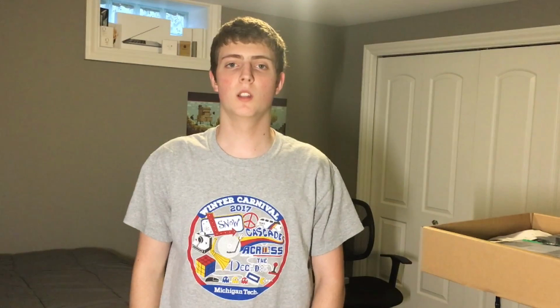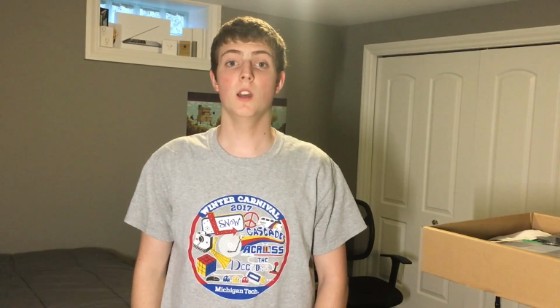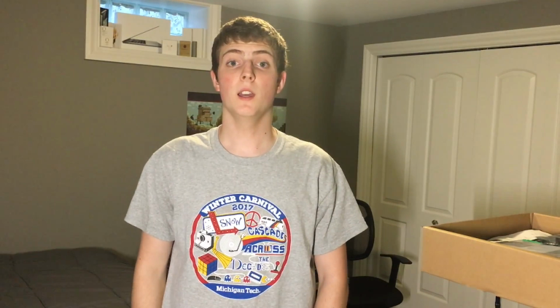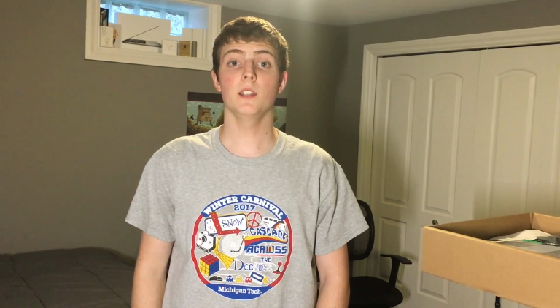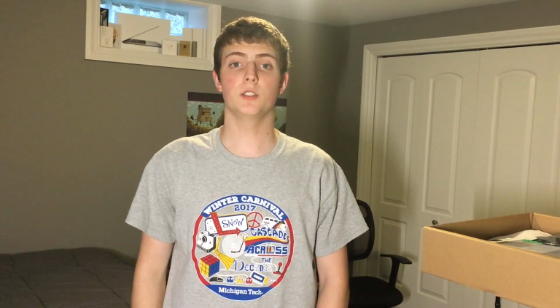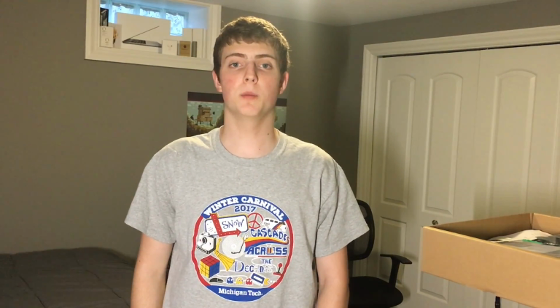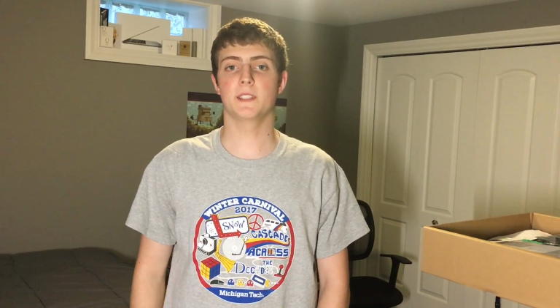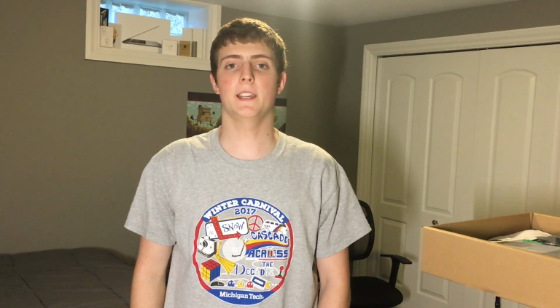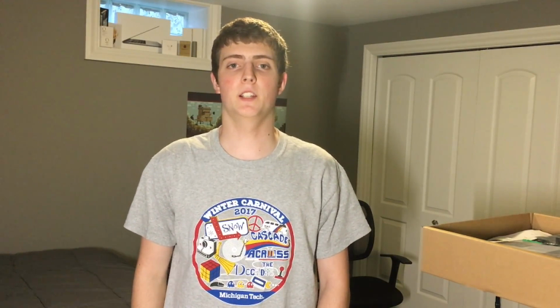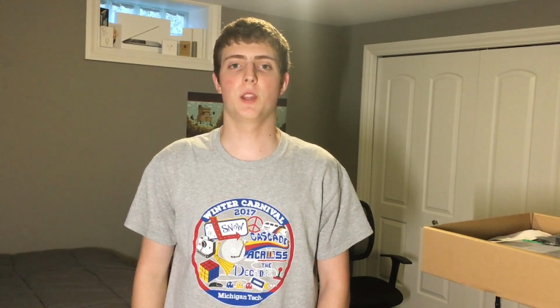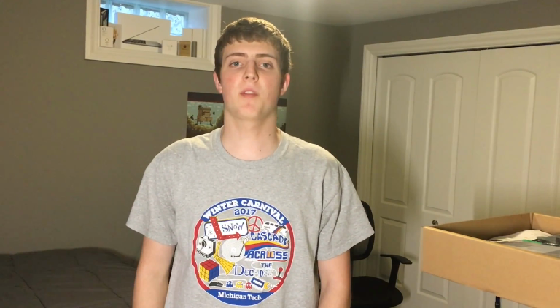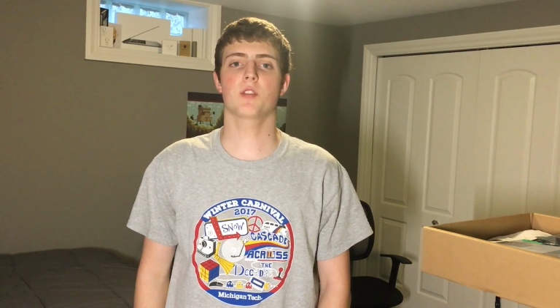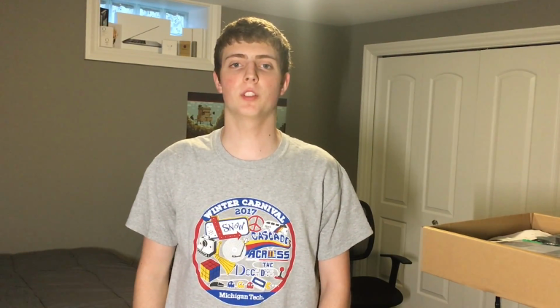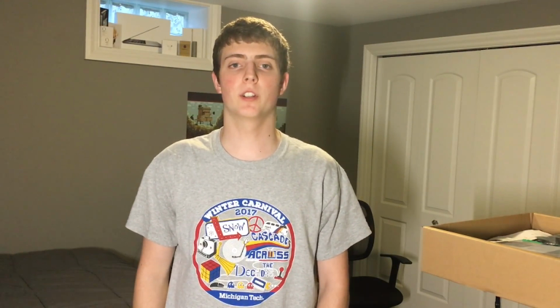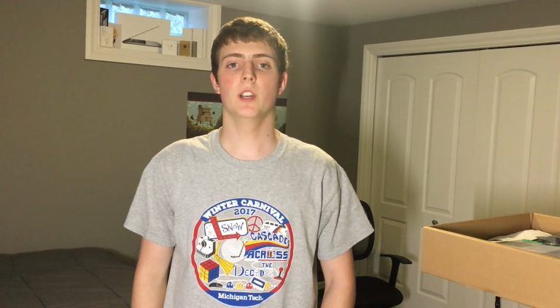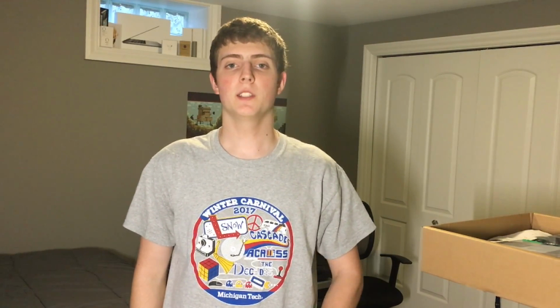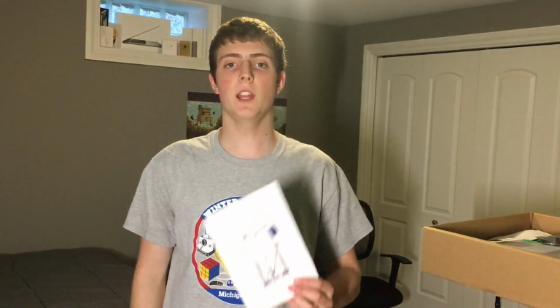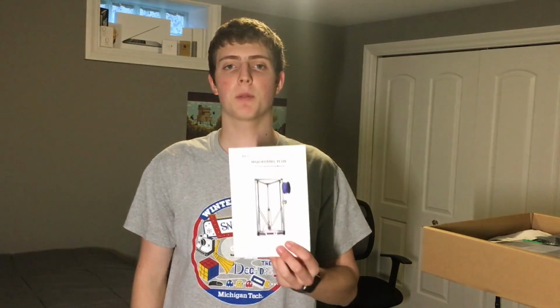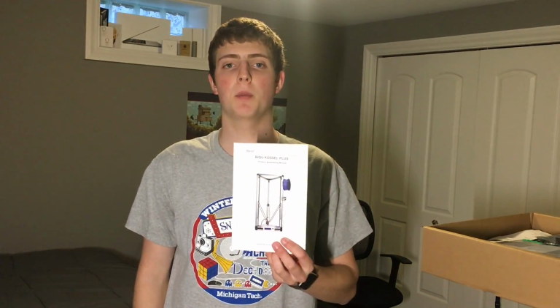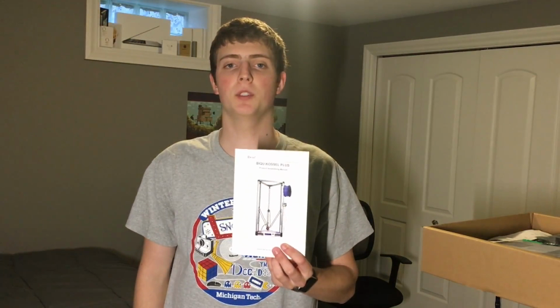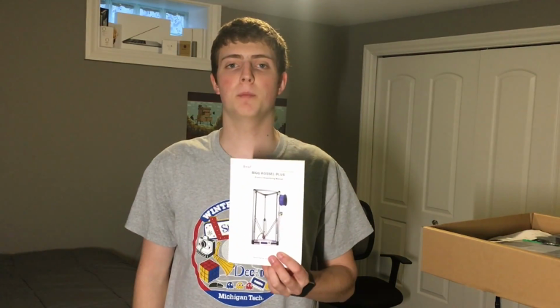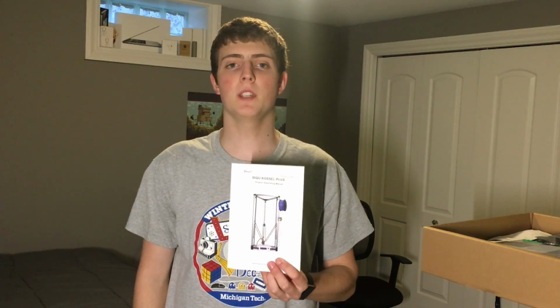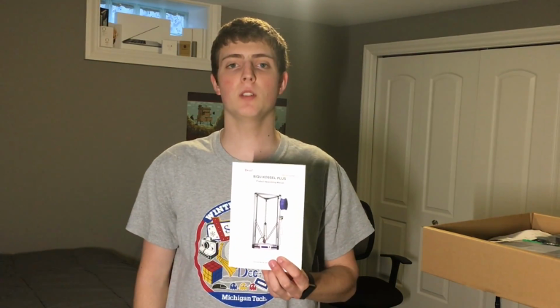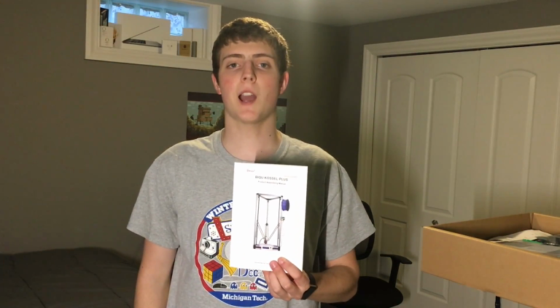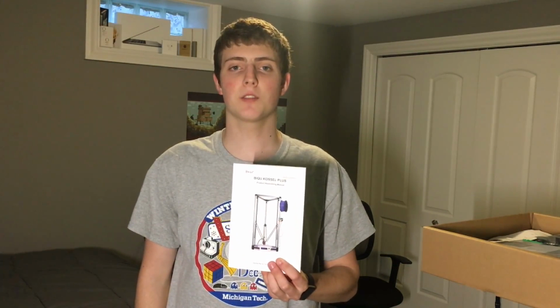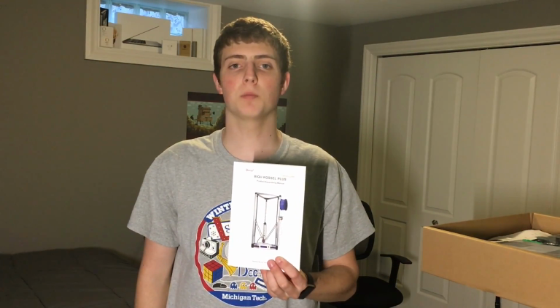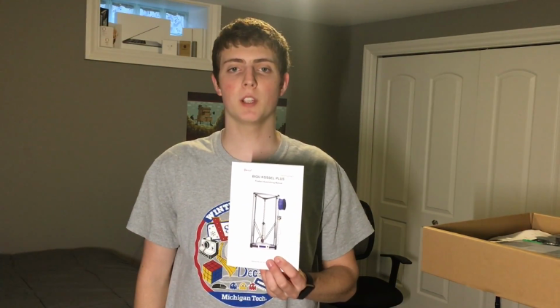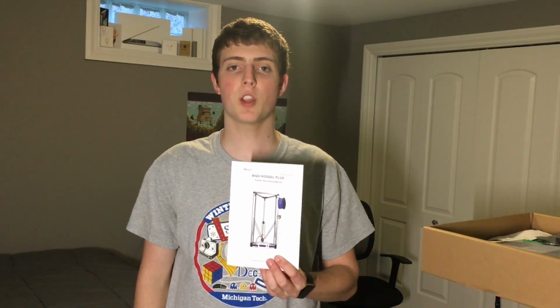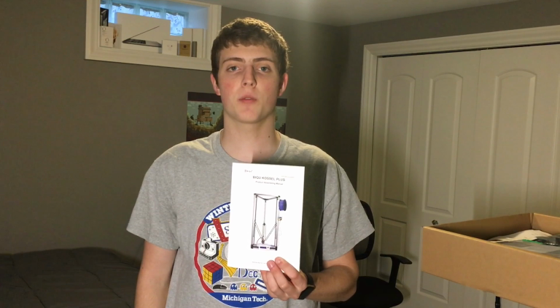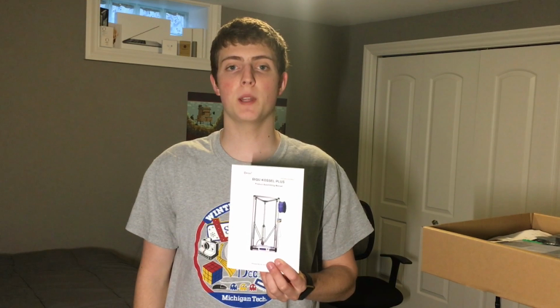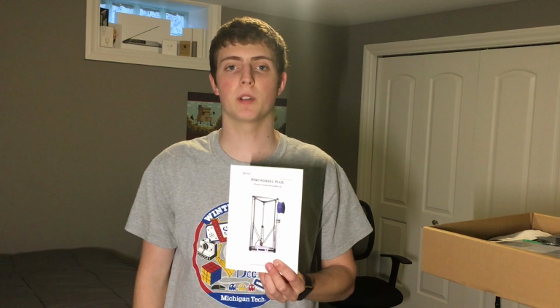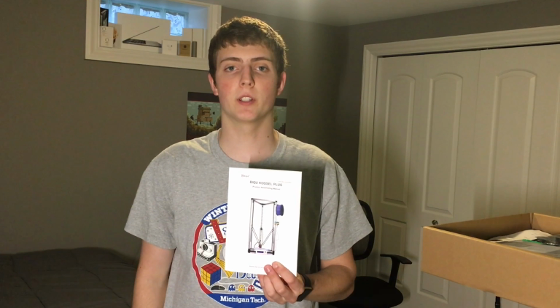Hey YouTube, Zach here, the professional nerd. Today we're going to be building the BQ Caso Plus 3D printer.